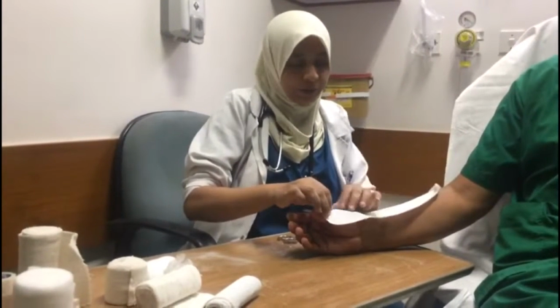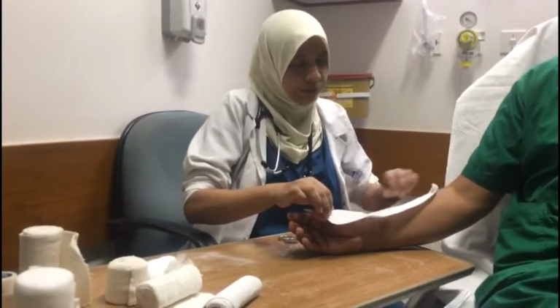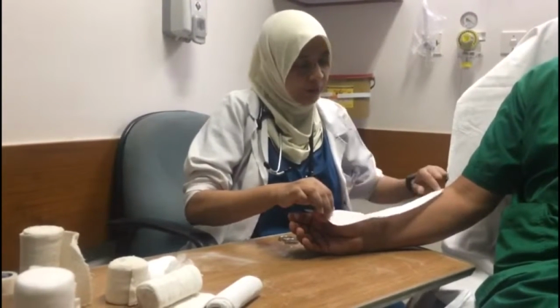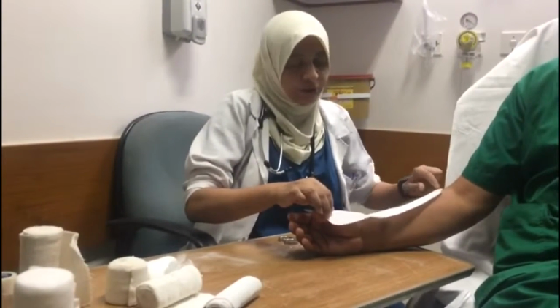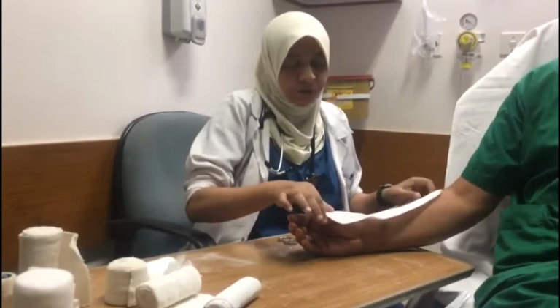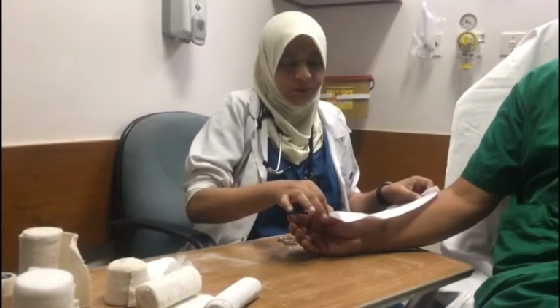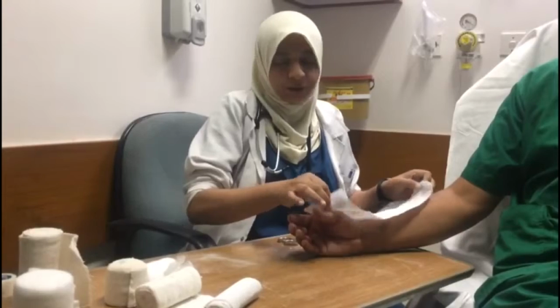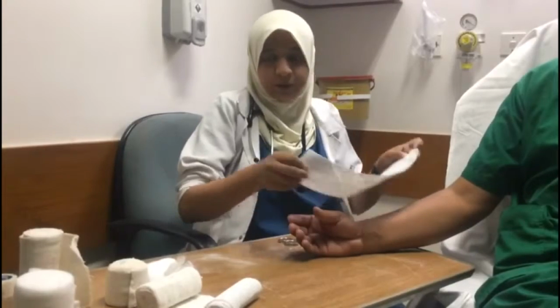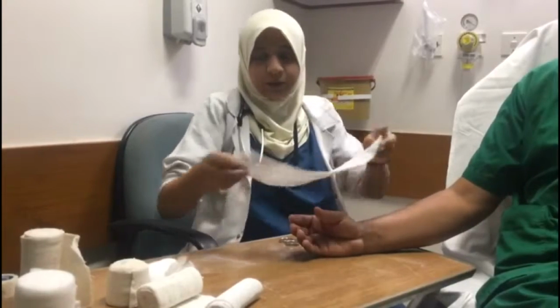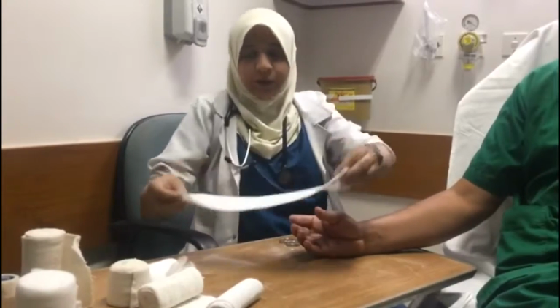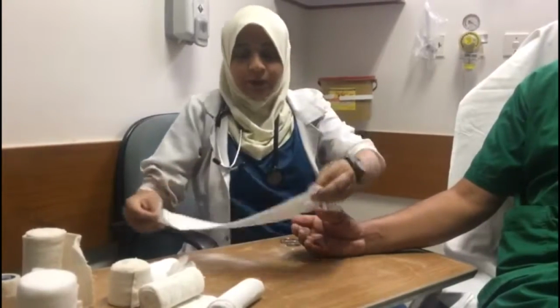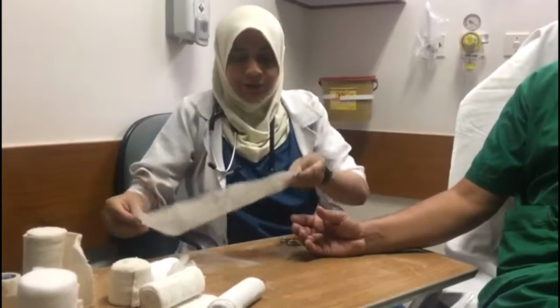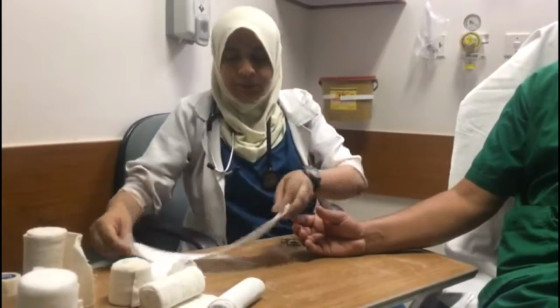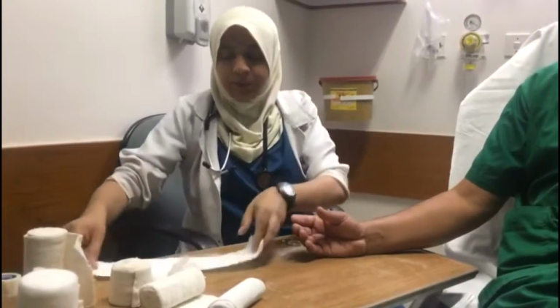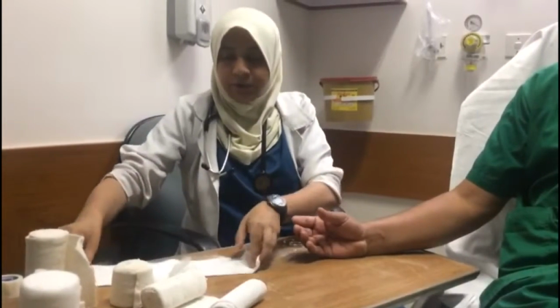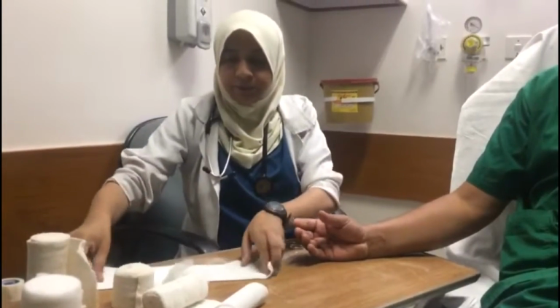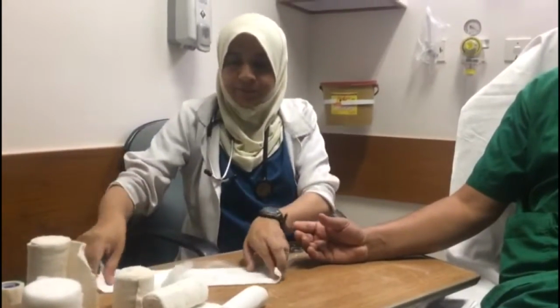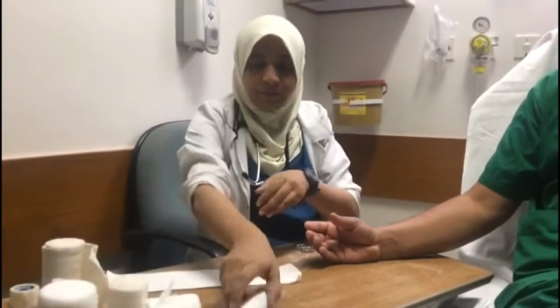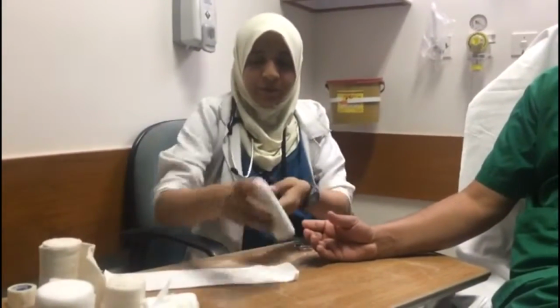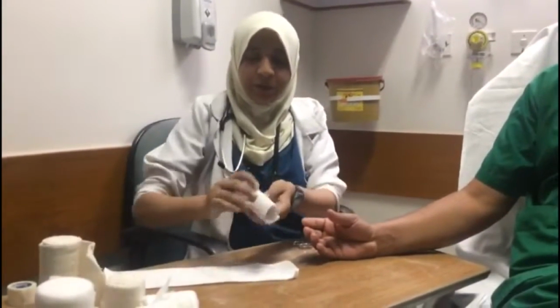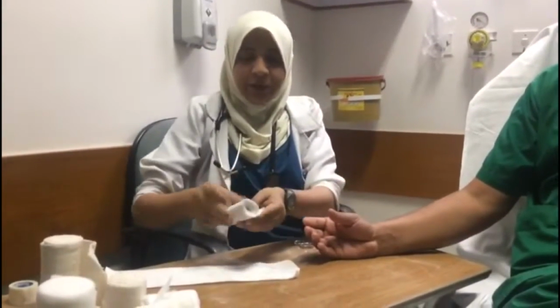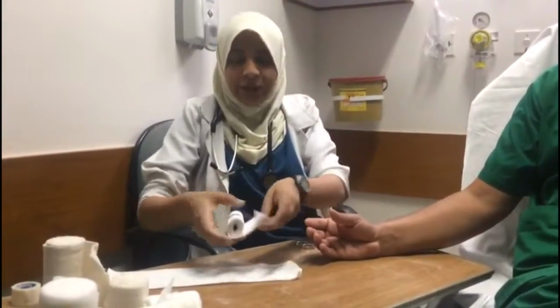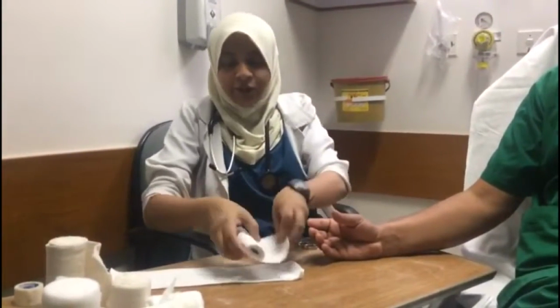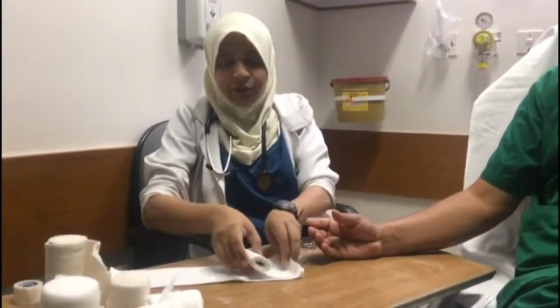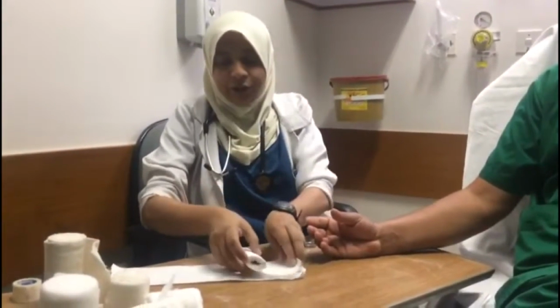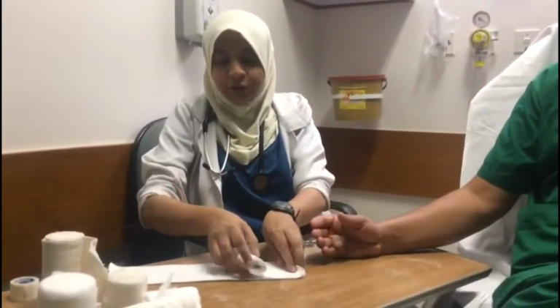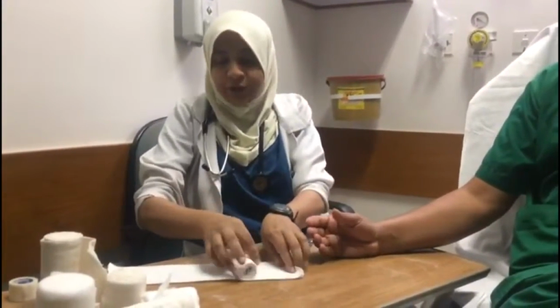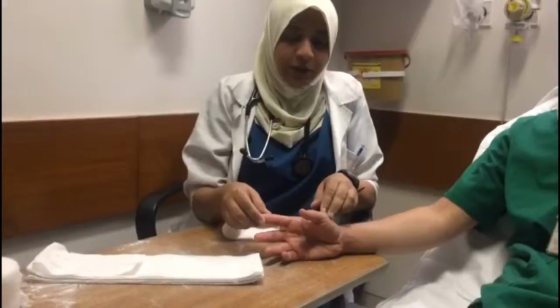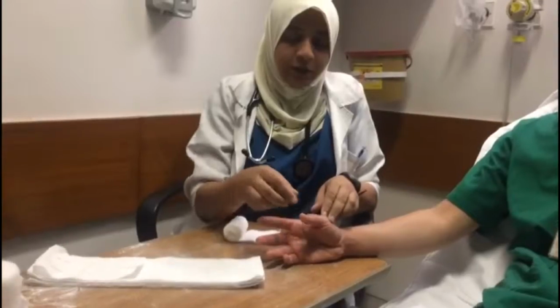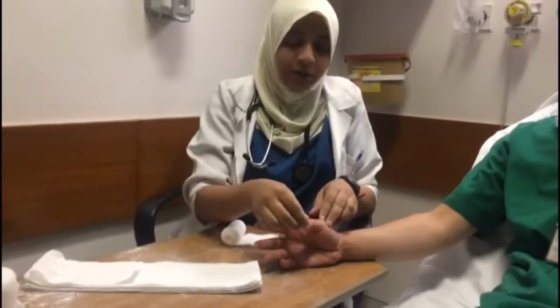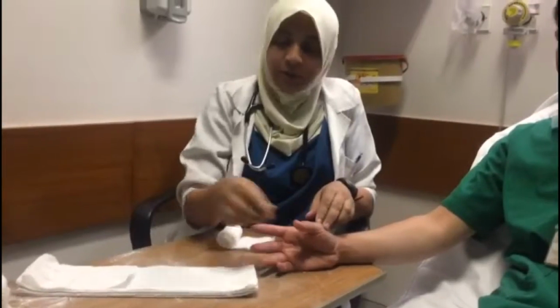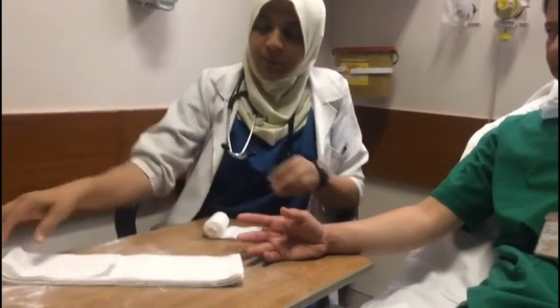The thumb spica may be made from one splint along the thumb and the radial aspect of the wrist, or two separate non-pre-padded plaster splints, keeping the hand in neutral position.